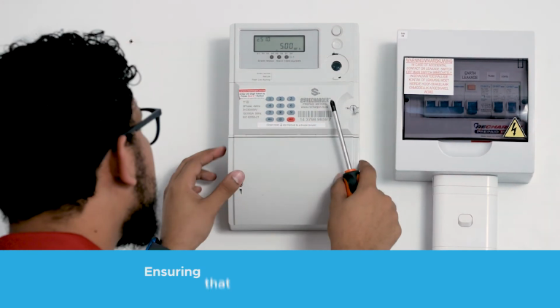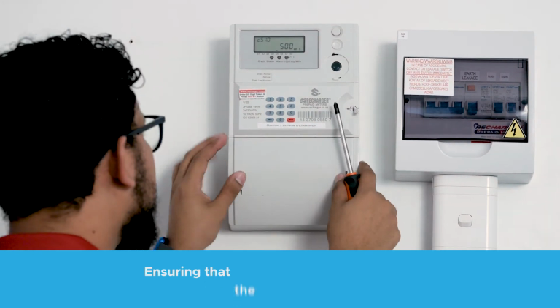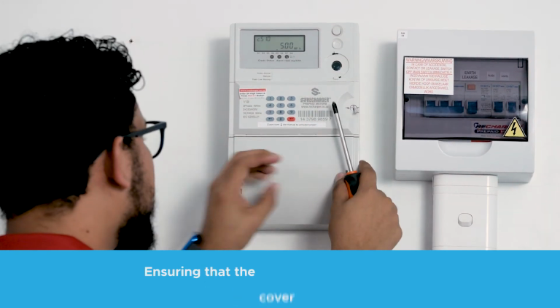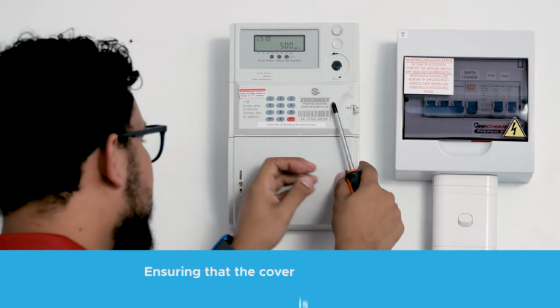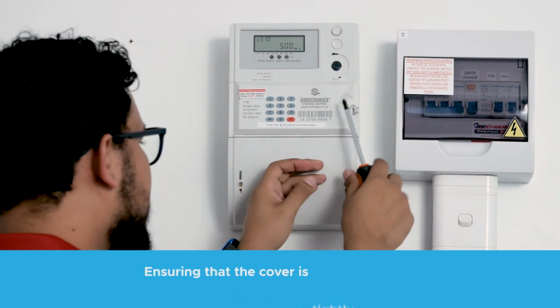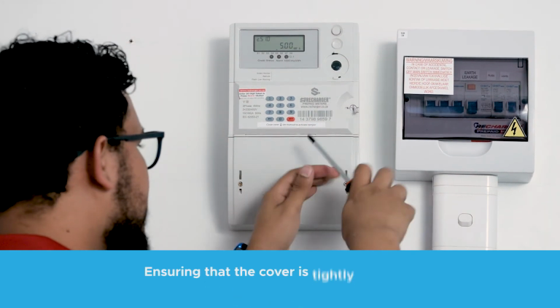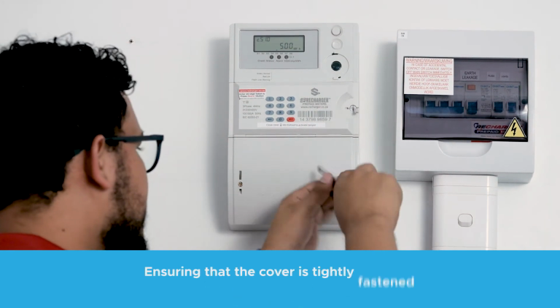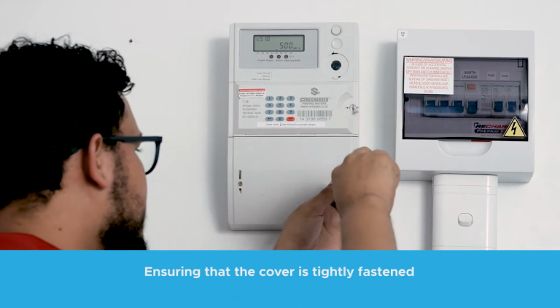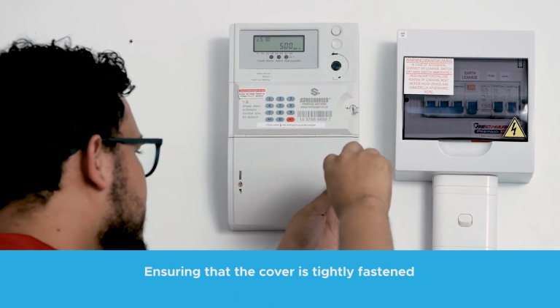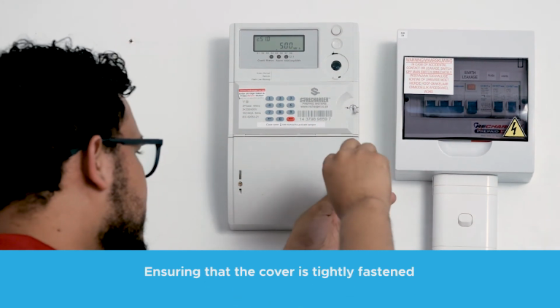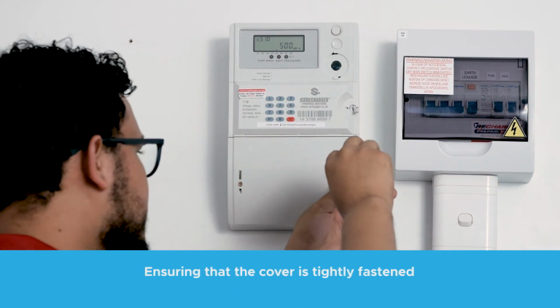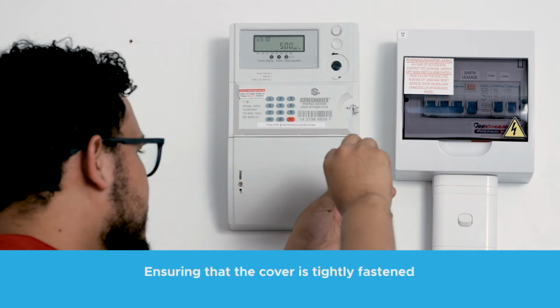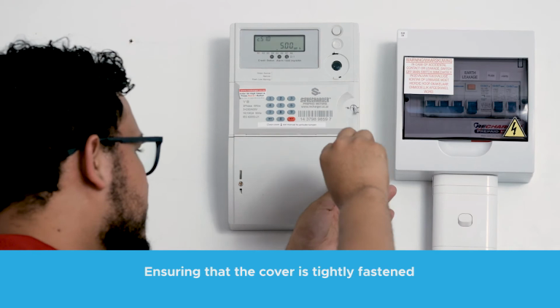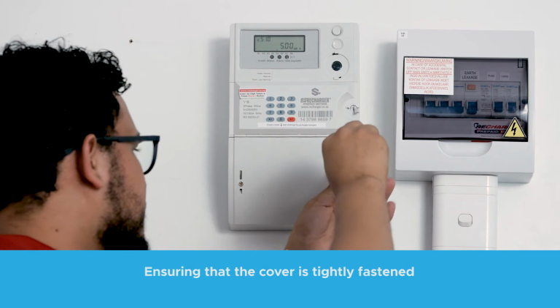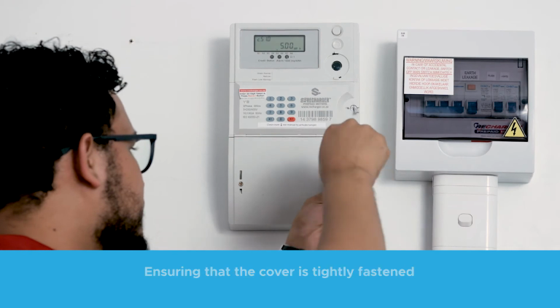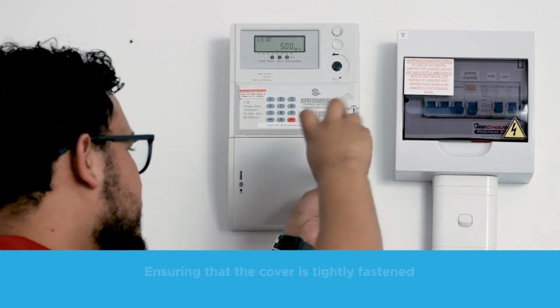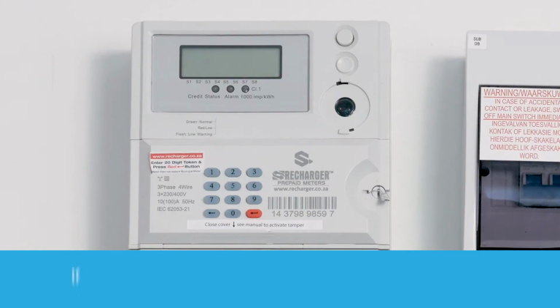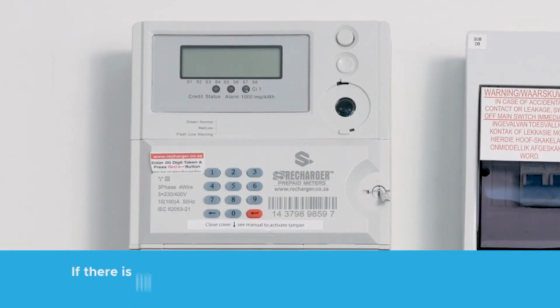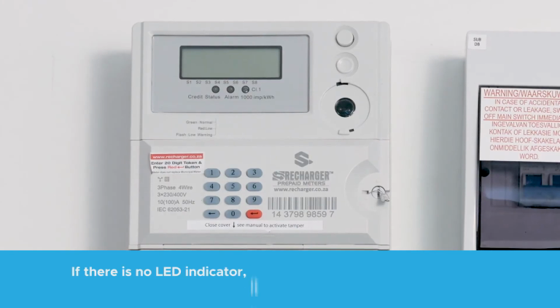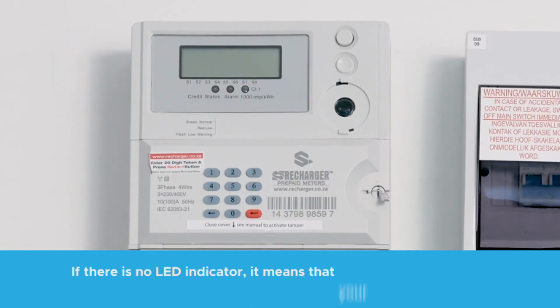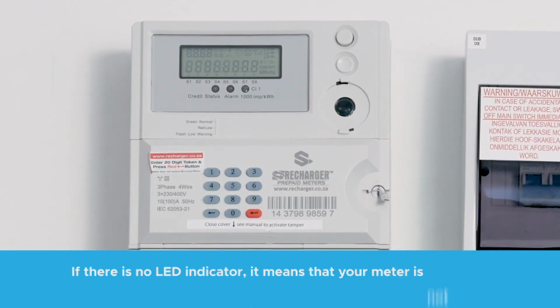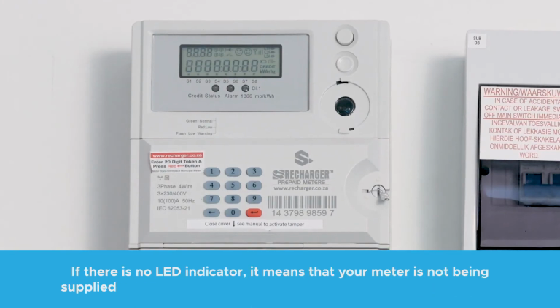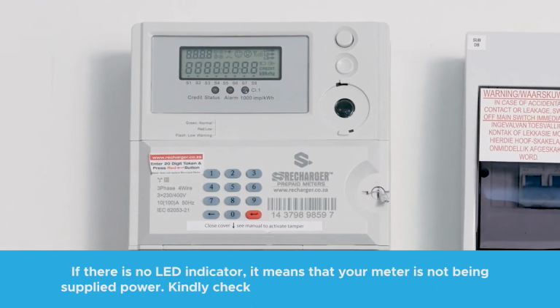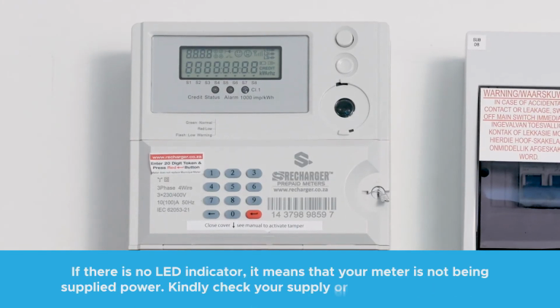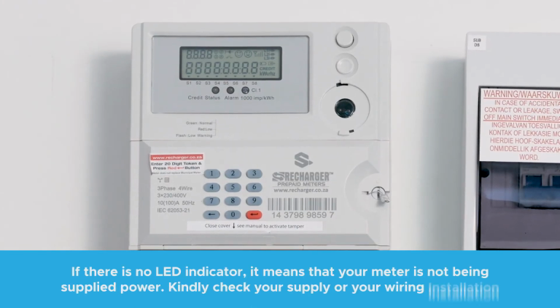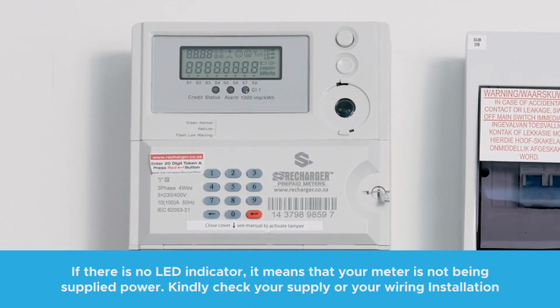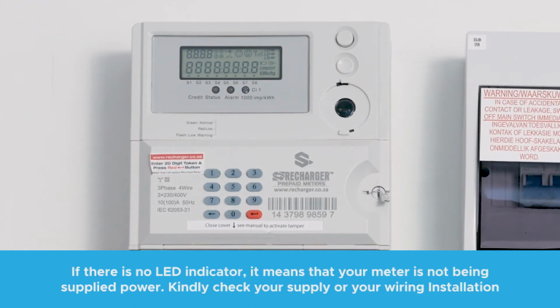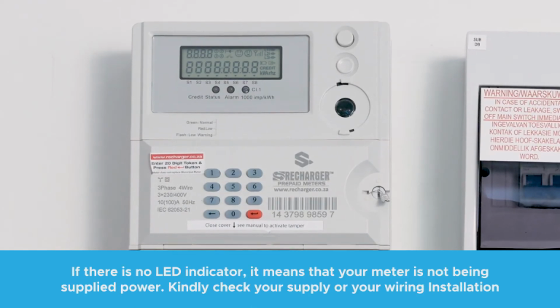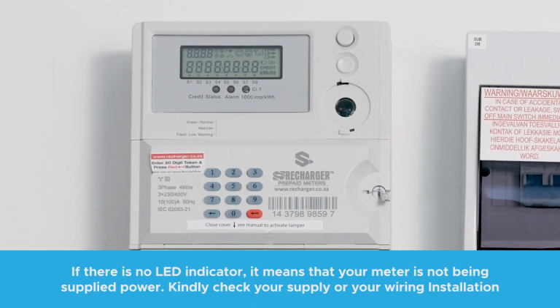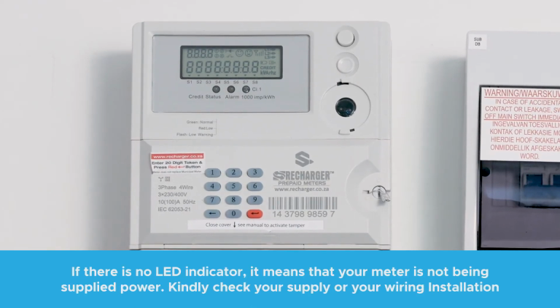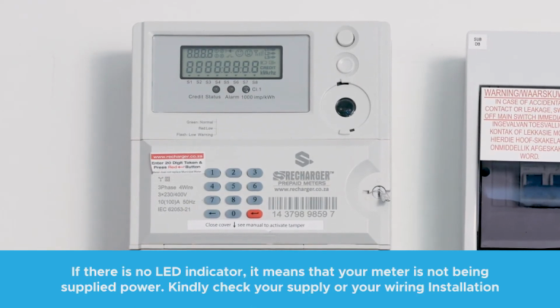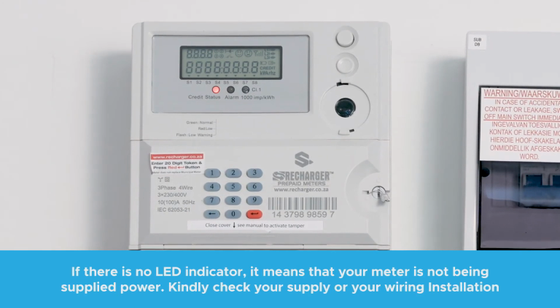Screw the cover back on. Switch on the power from the main DB to the meter.